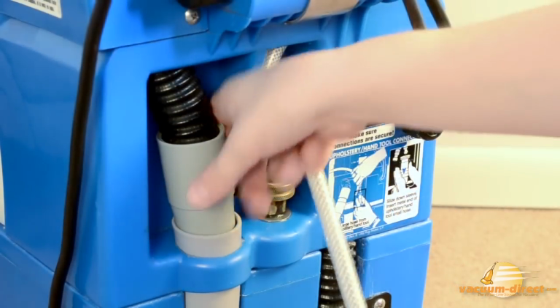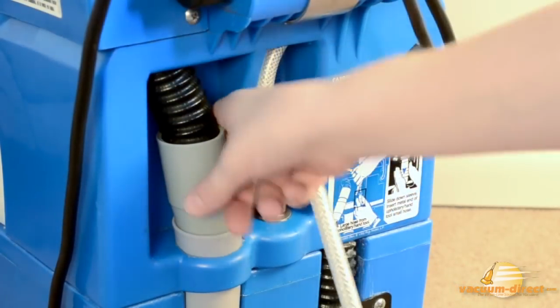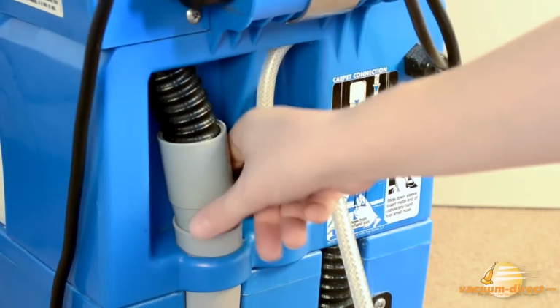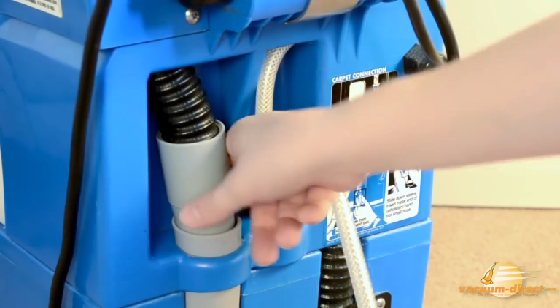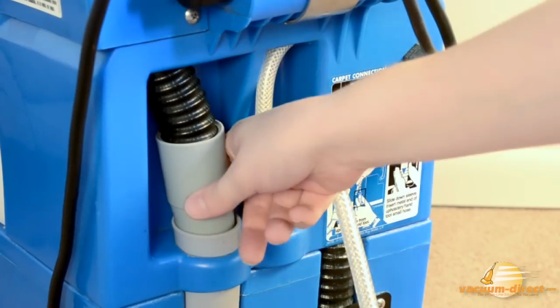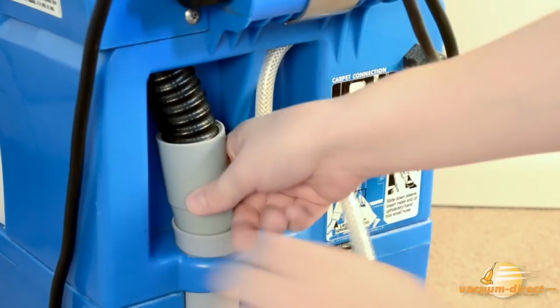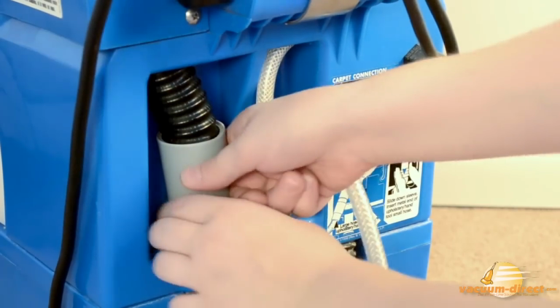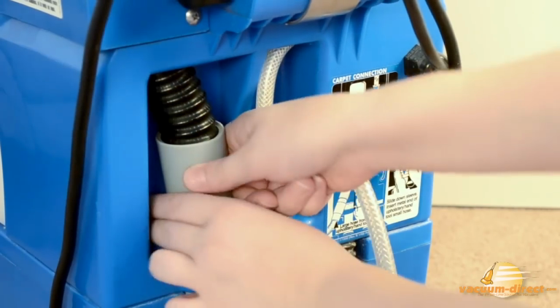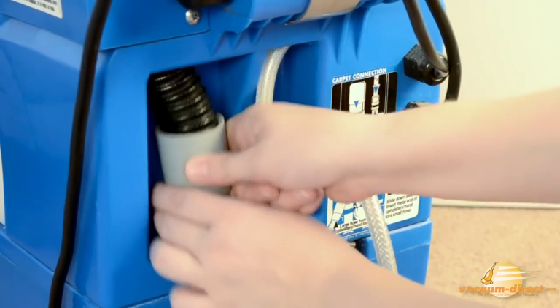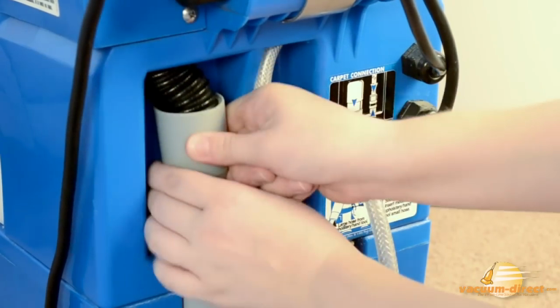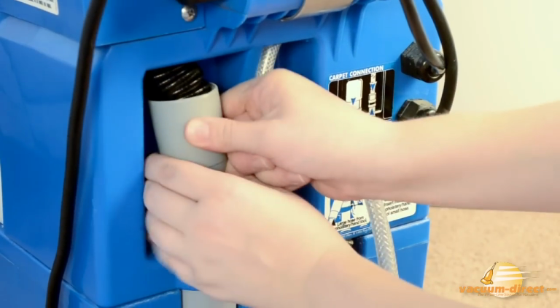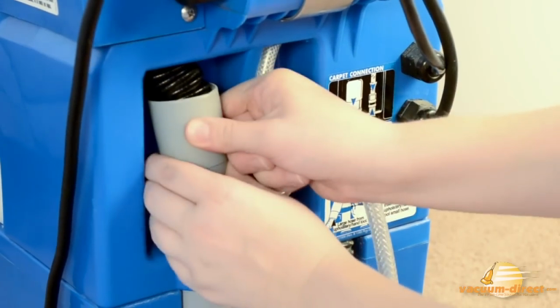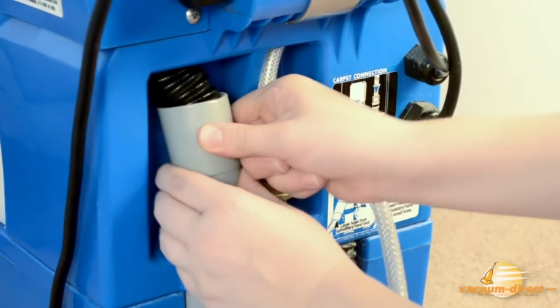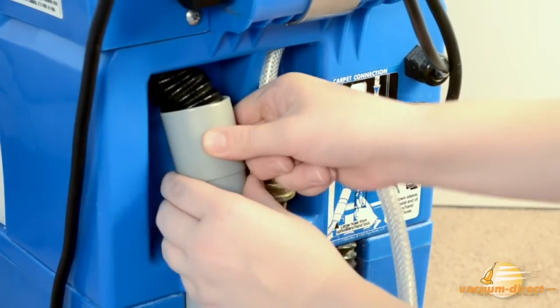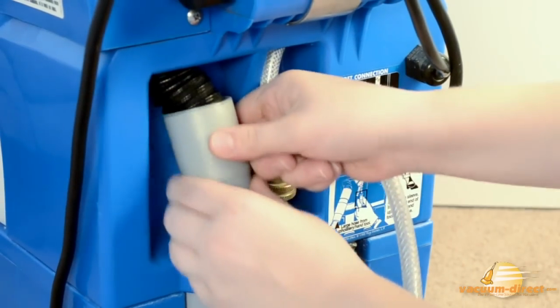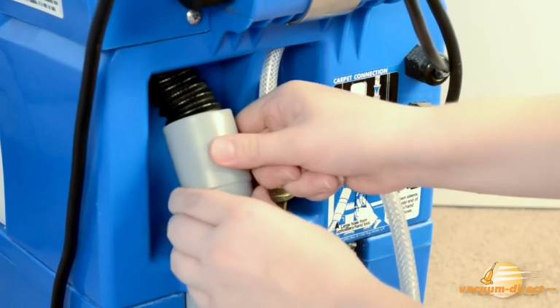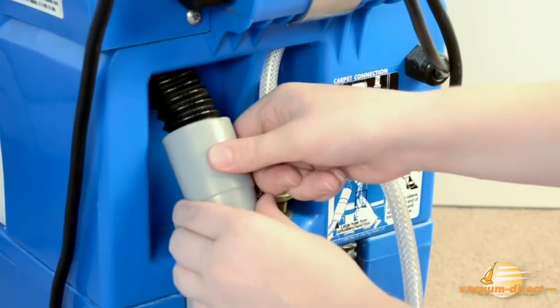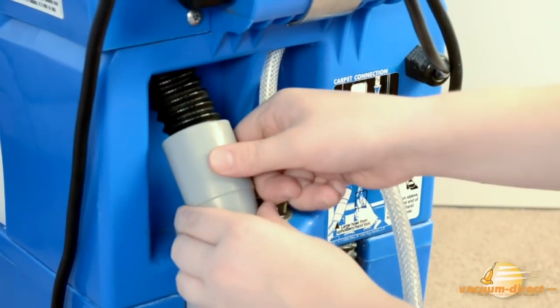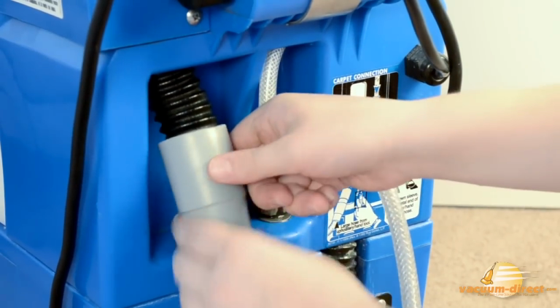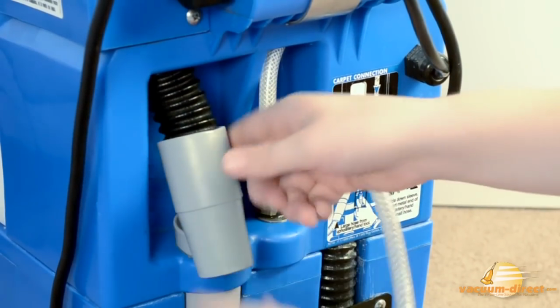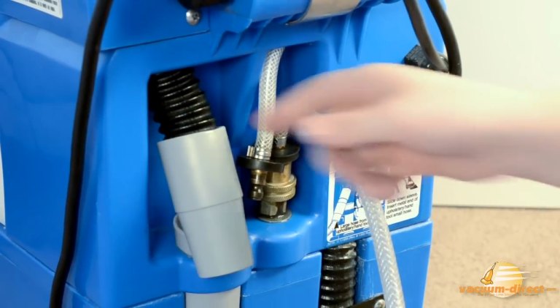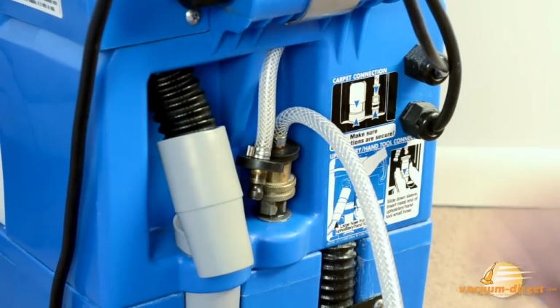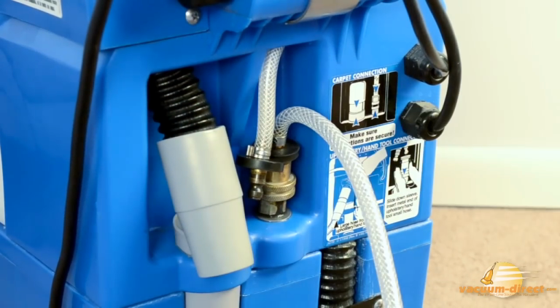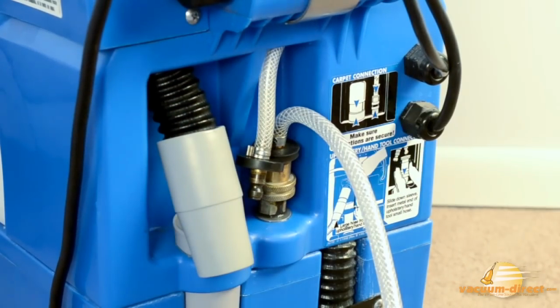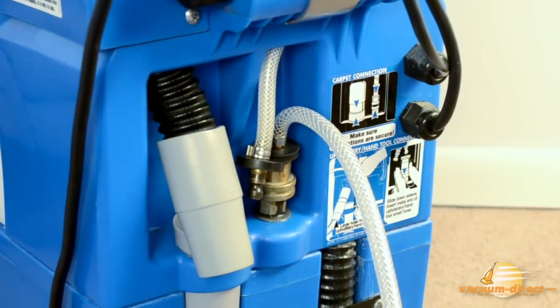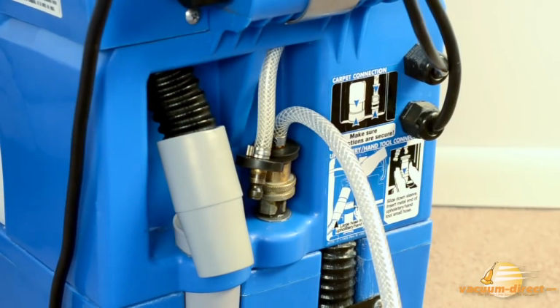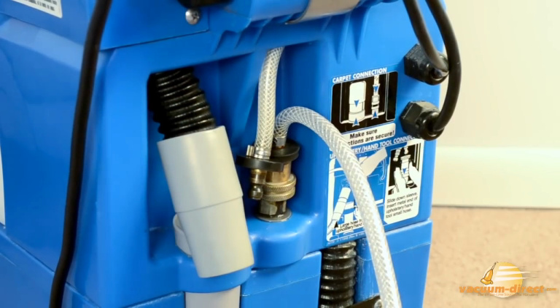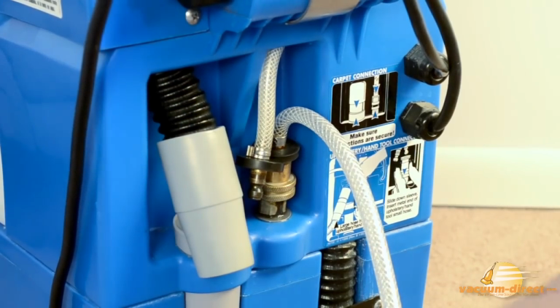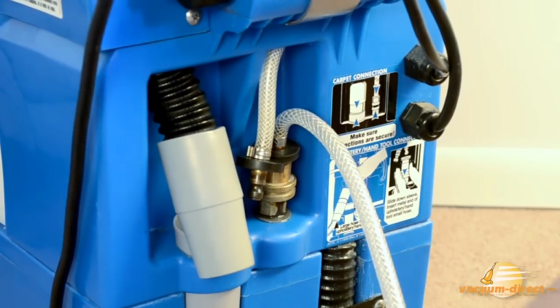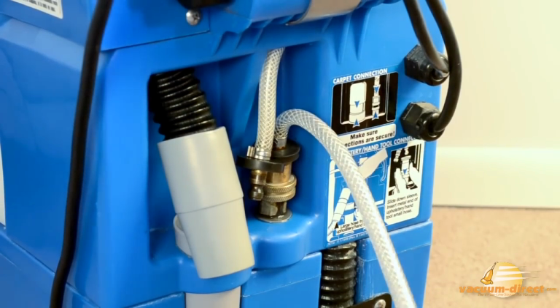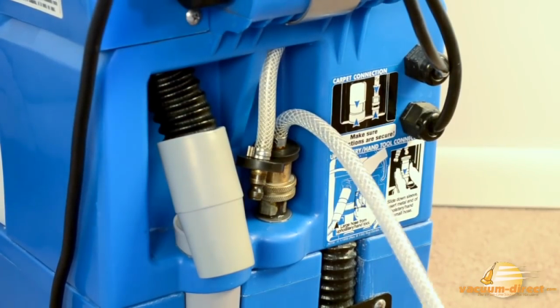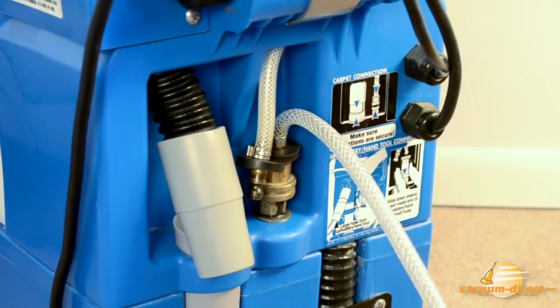Next, disconnect the grey vacuum hose connection and attach the hose from the hand tool.